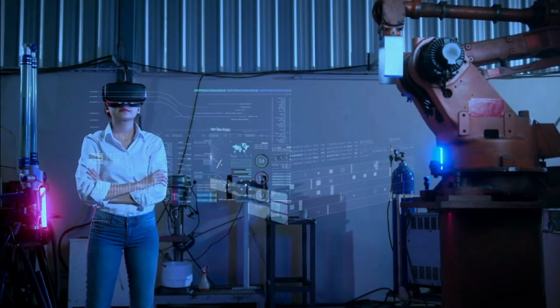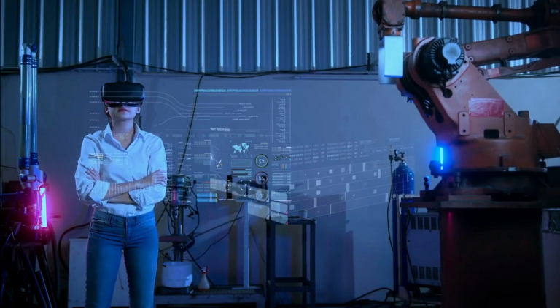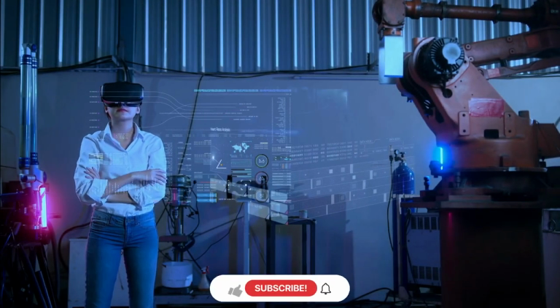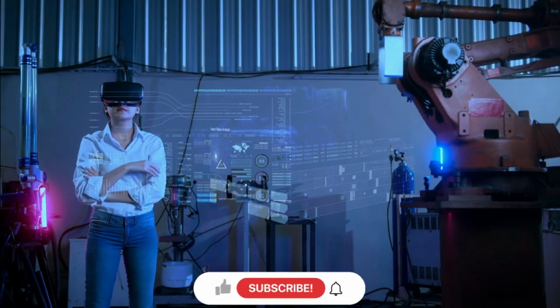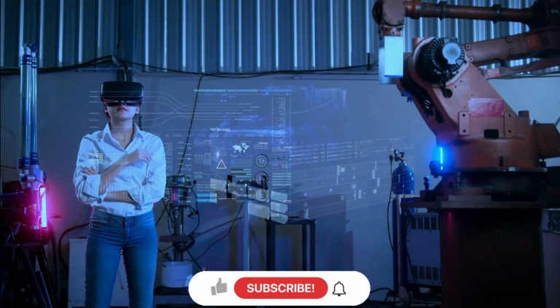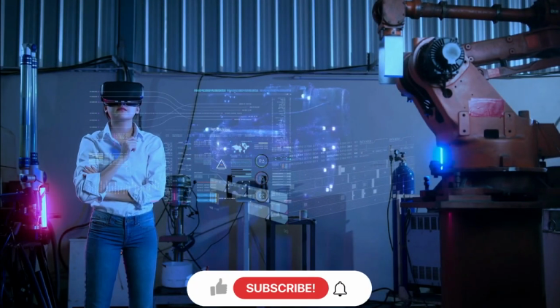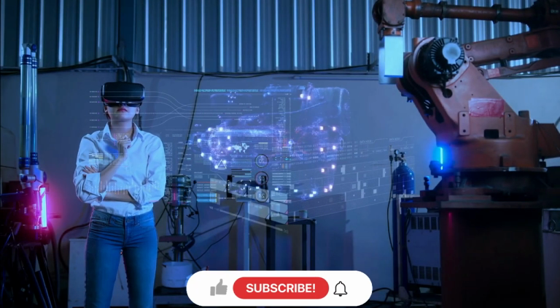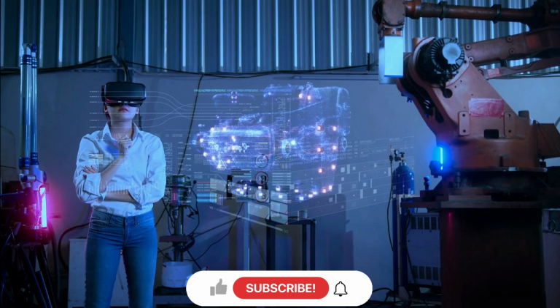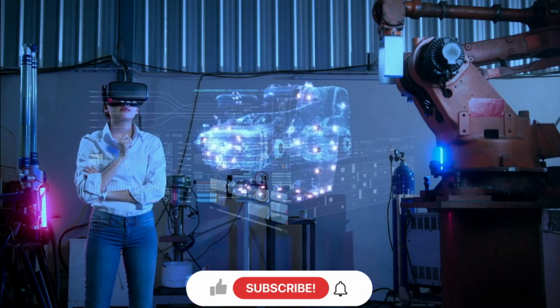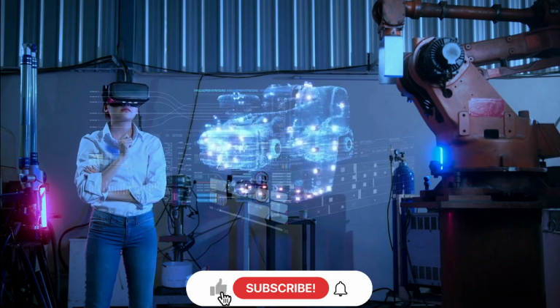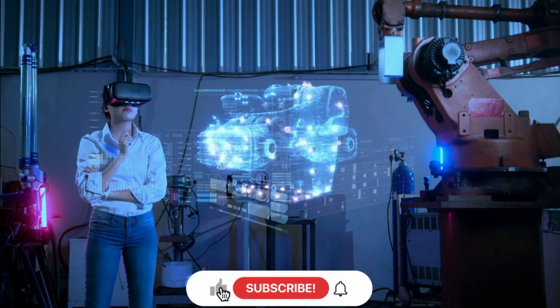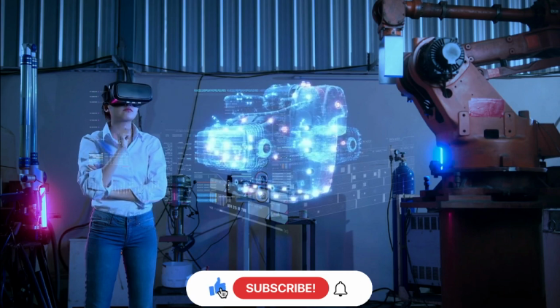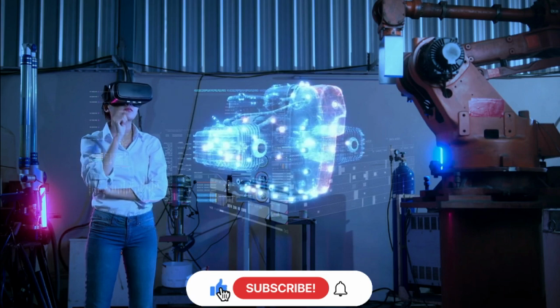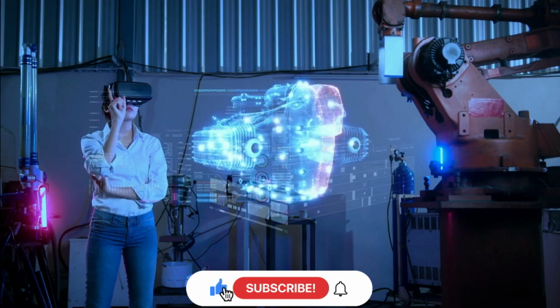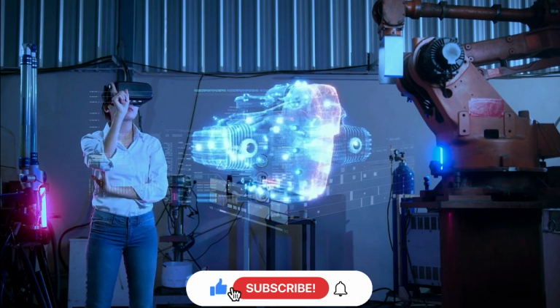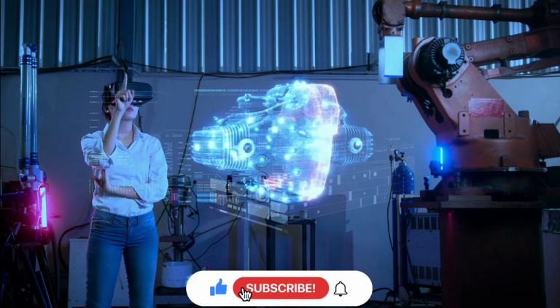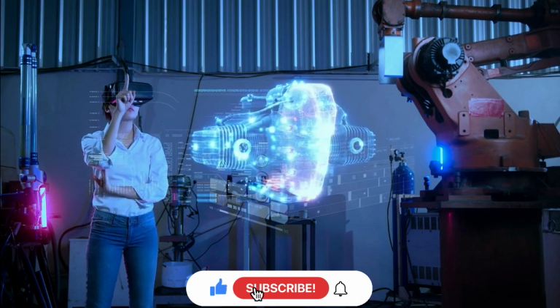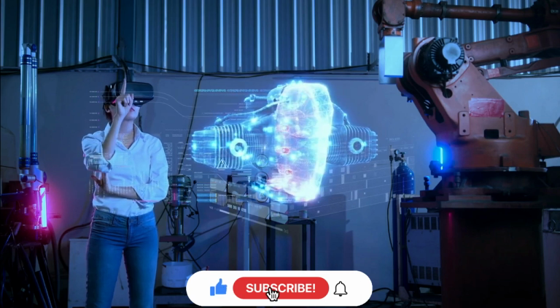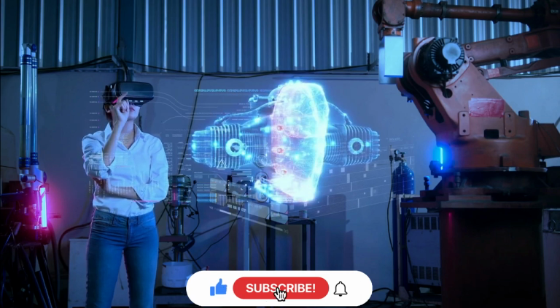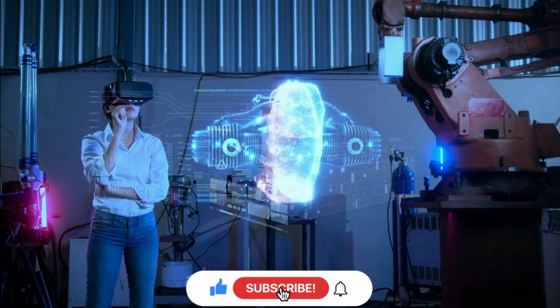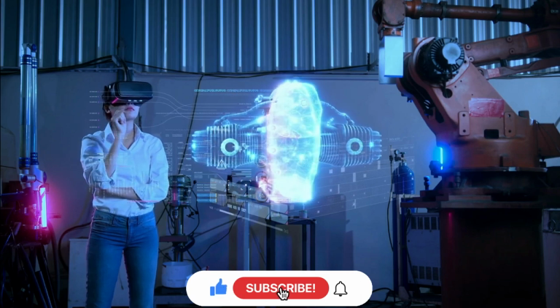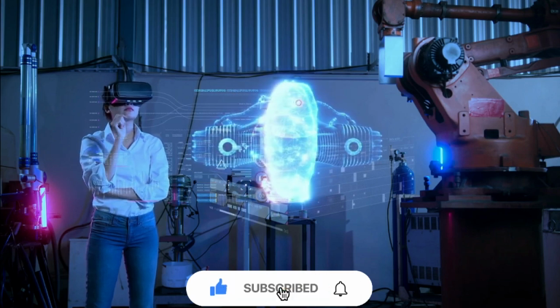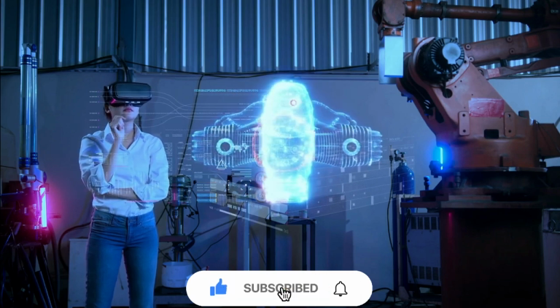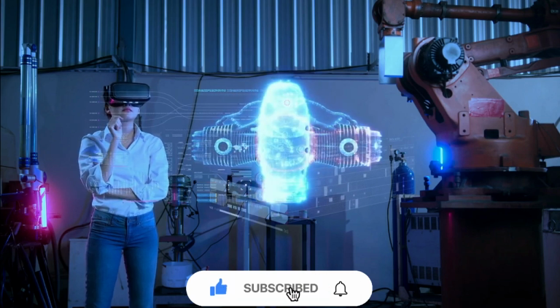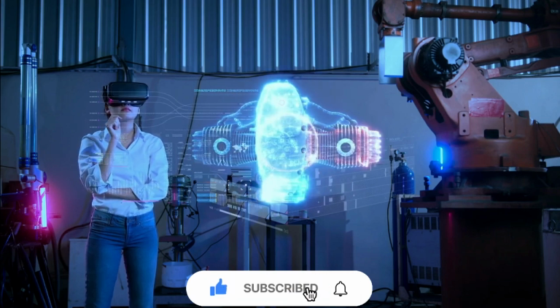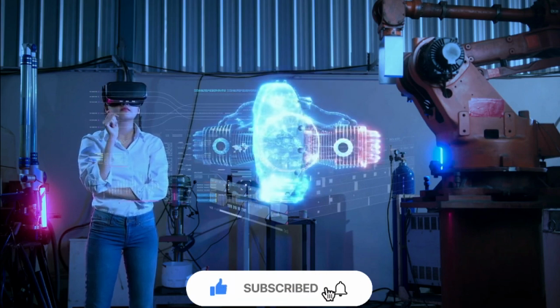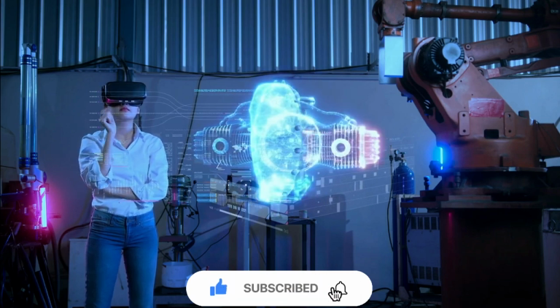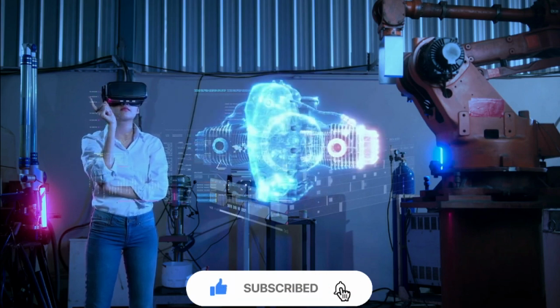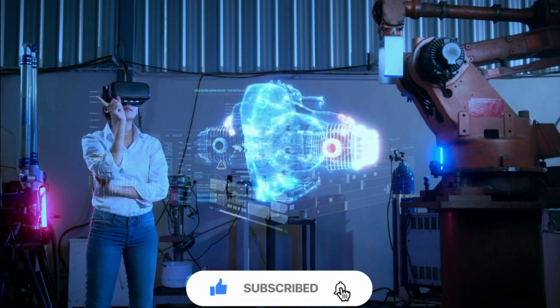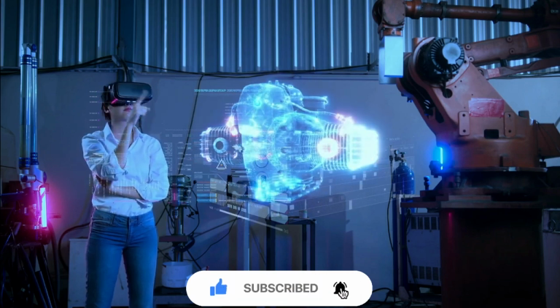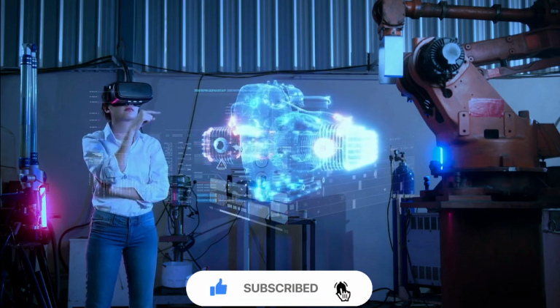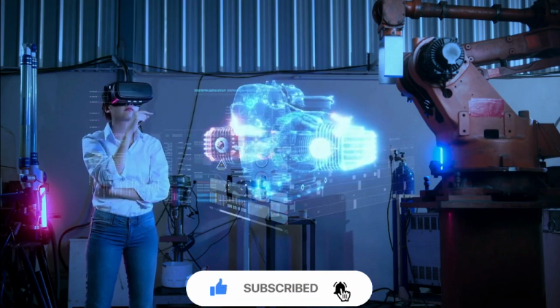But before that, make sure to subscribe to our channel and press the bell icon to stay connected.